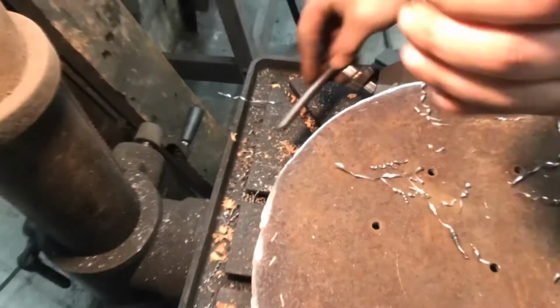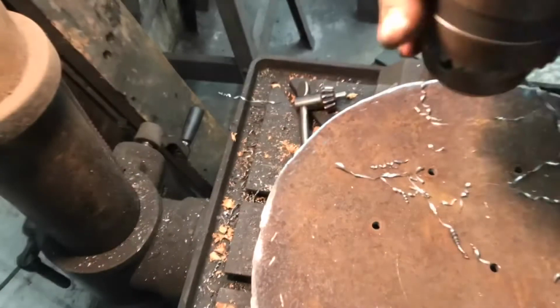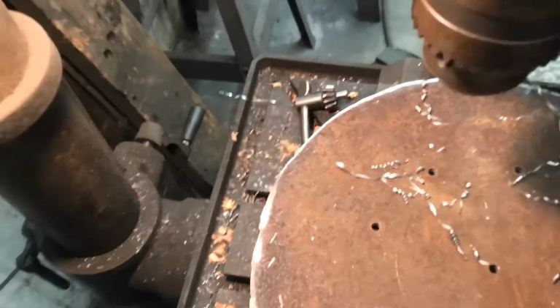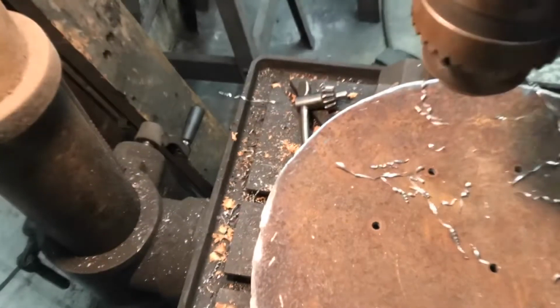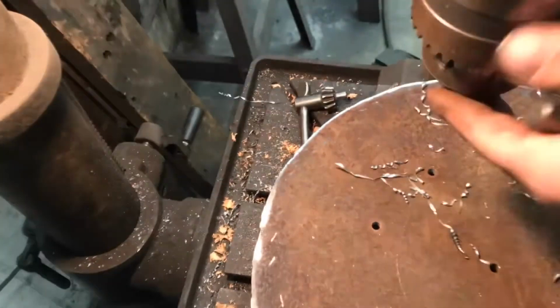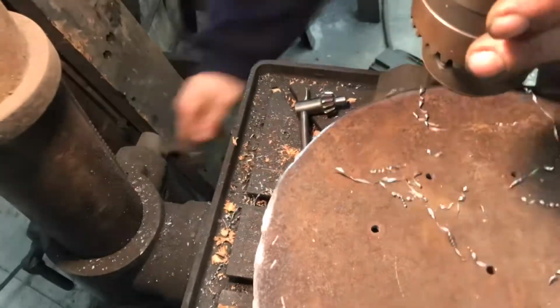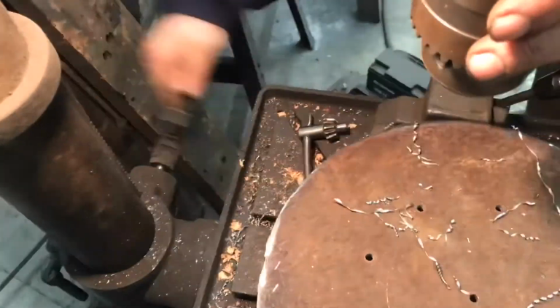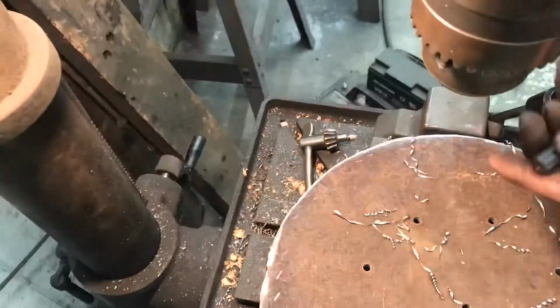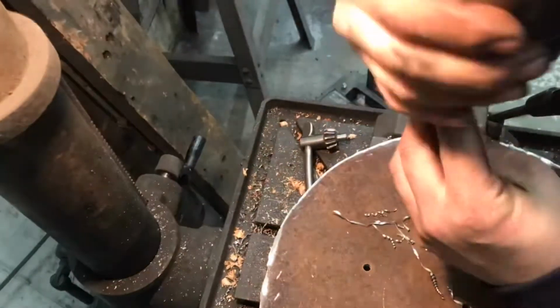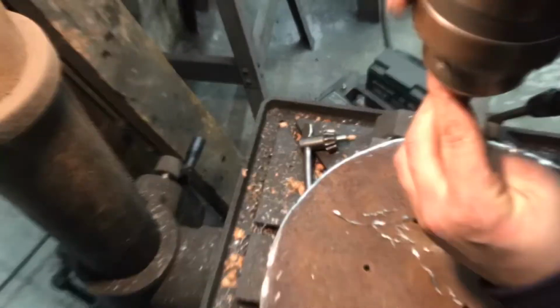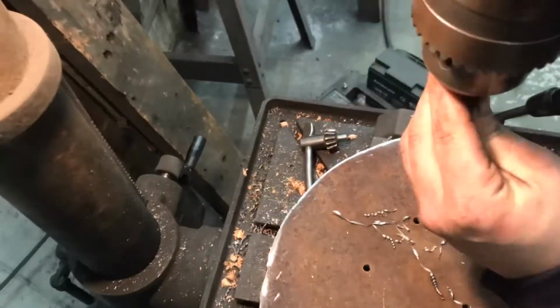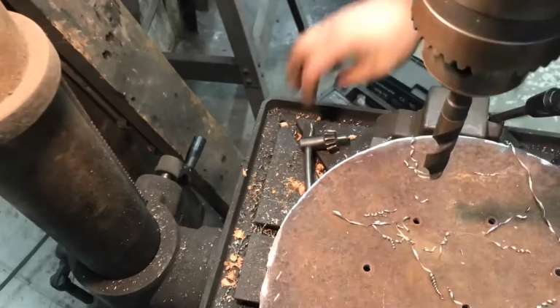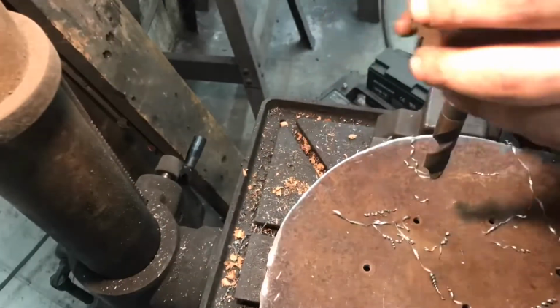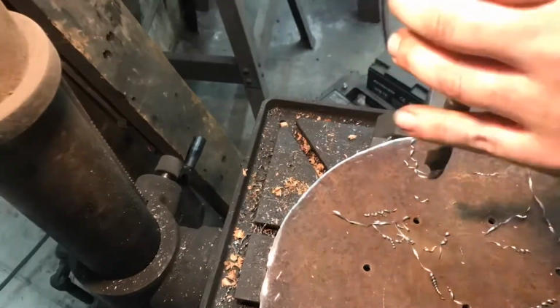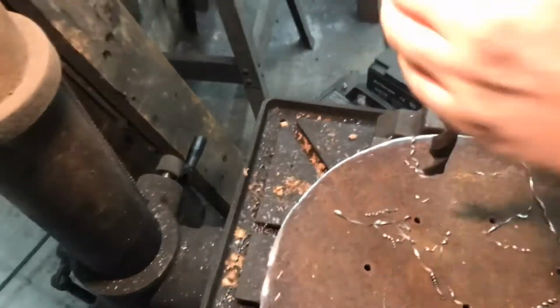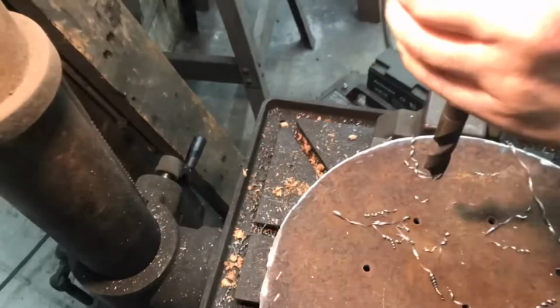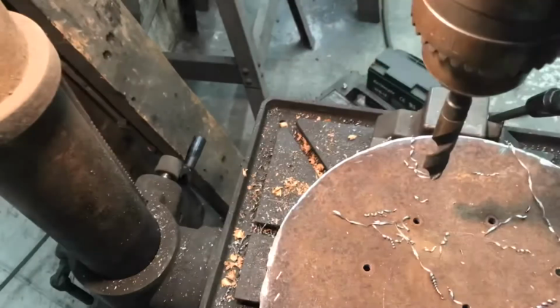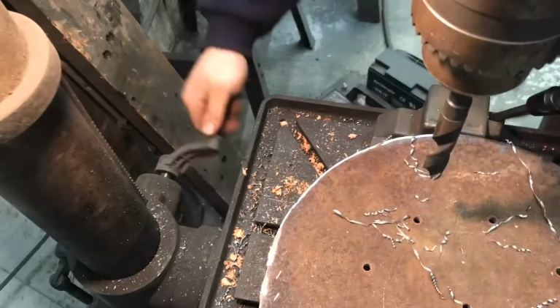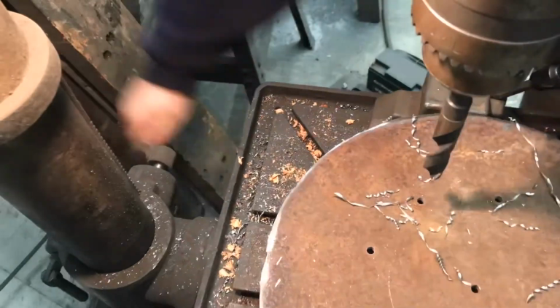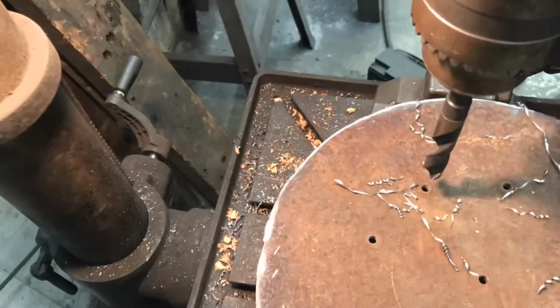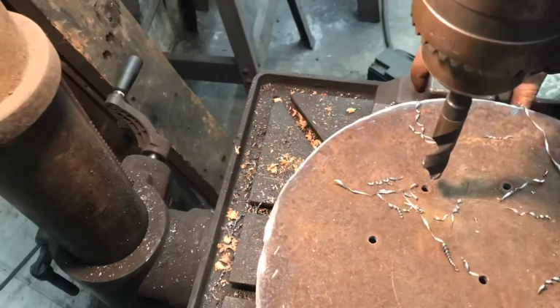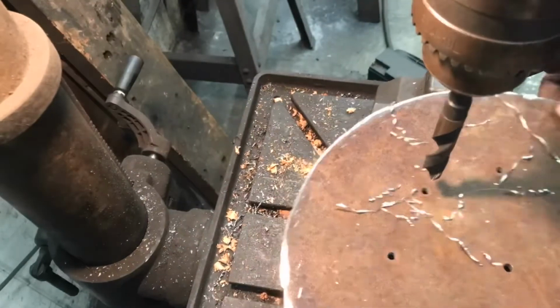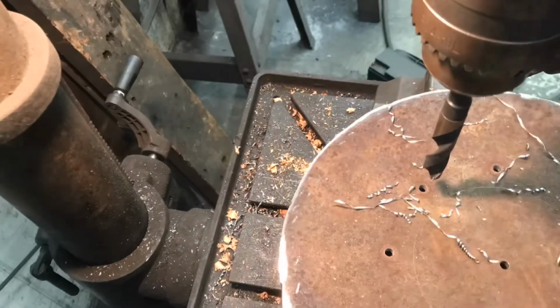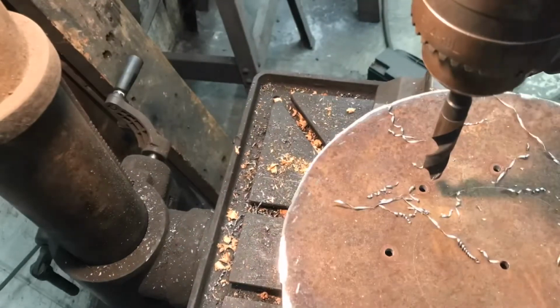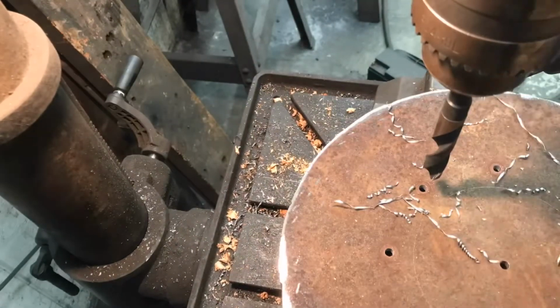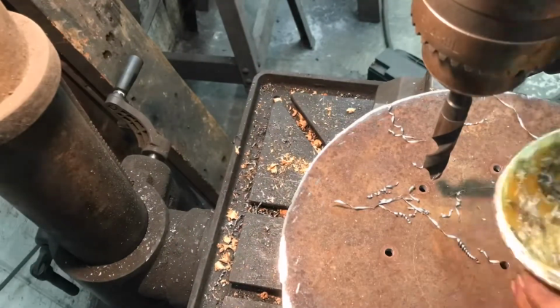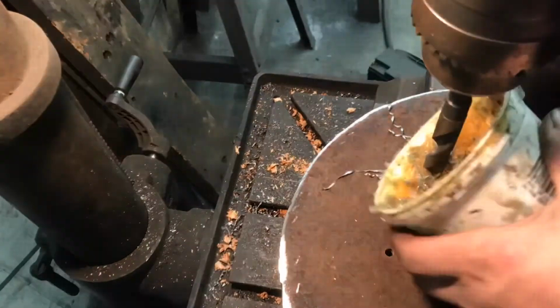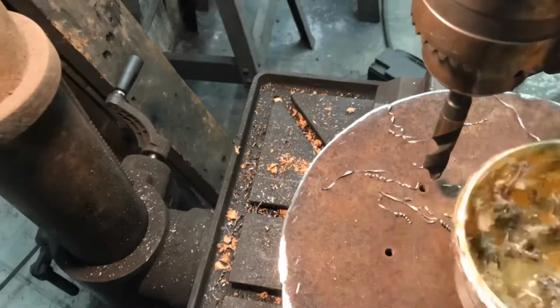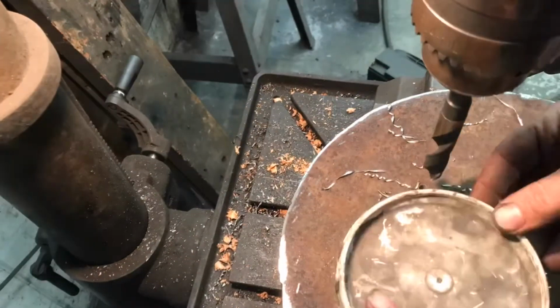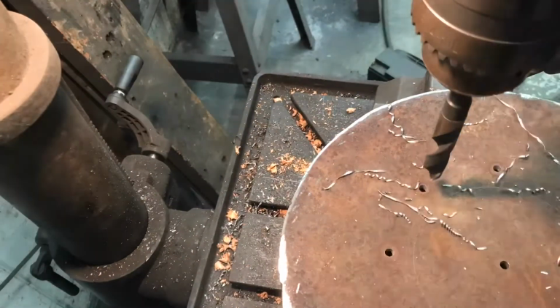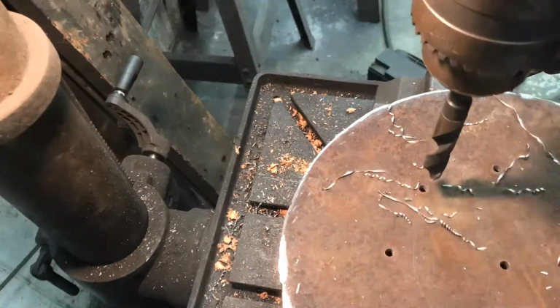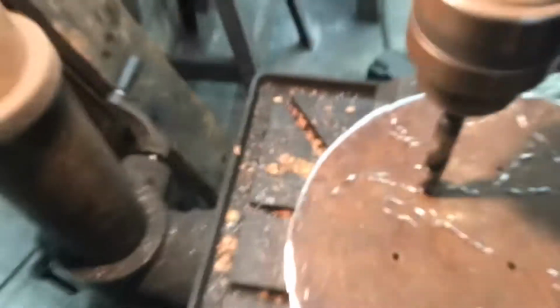Now it's going to get really shaky. I changed the camera angle because you could hardly see what I was doing — it was shaking so bad.